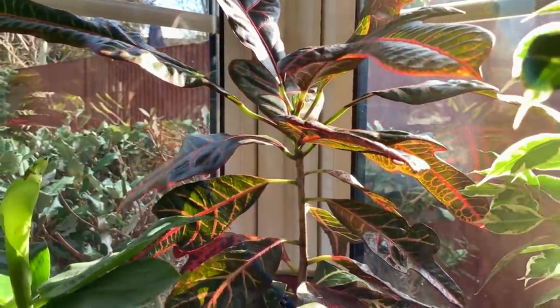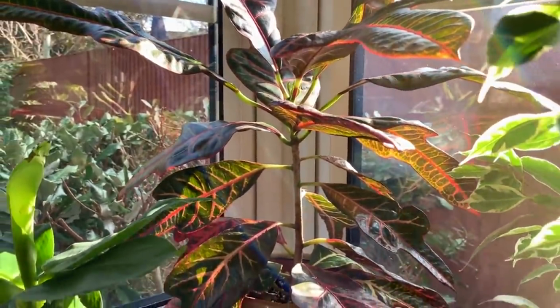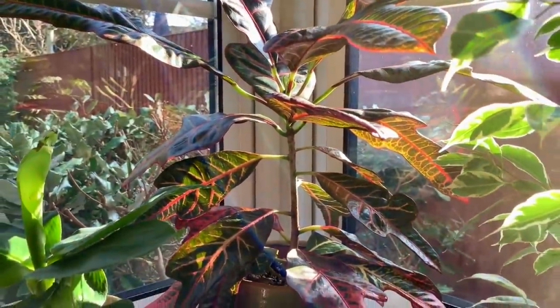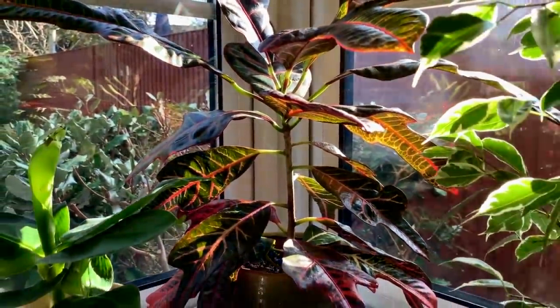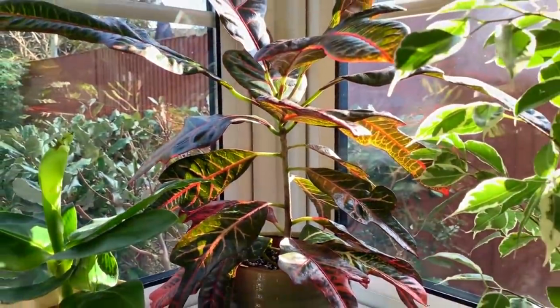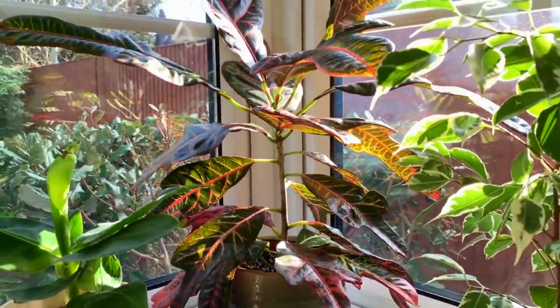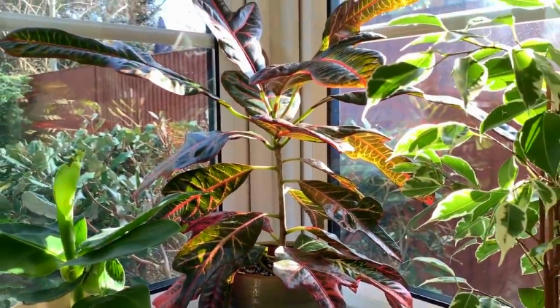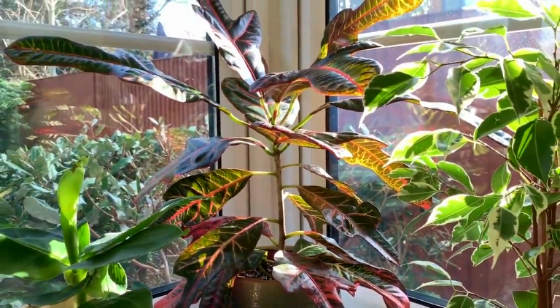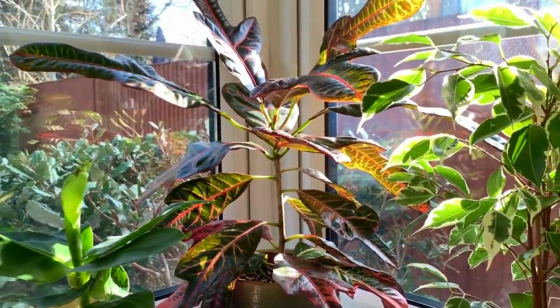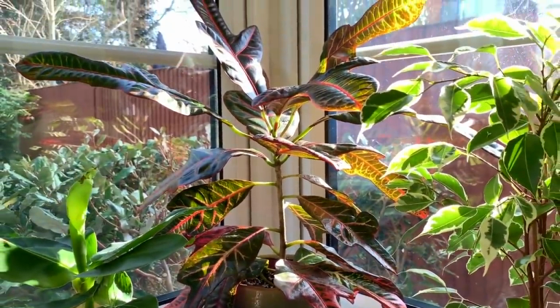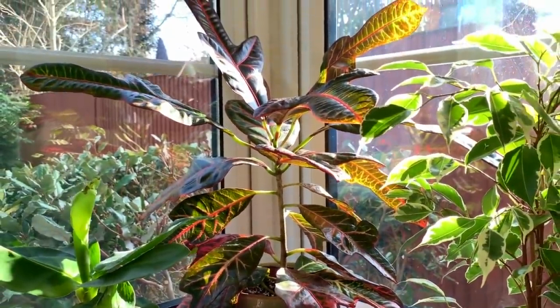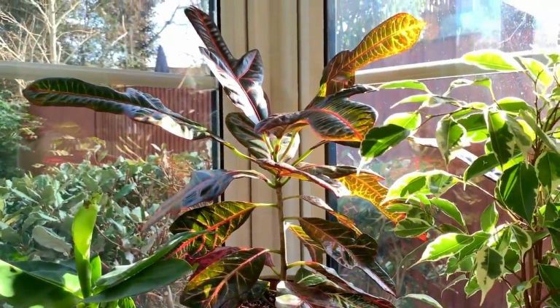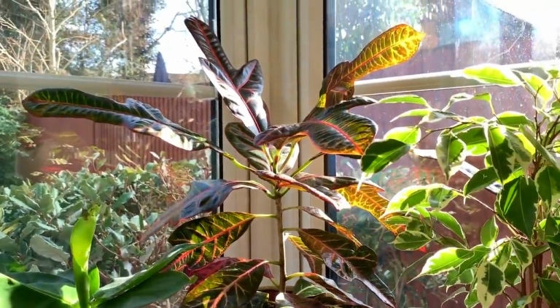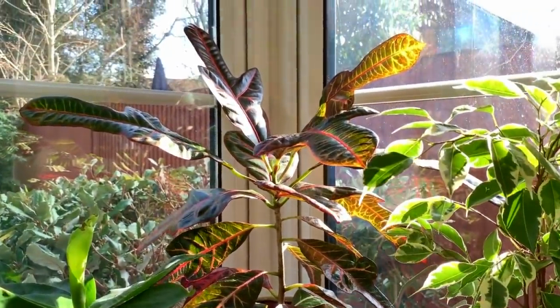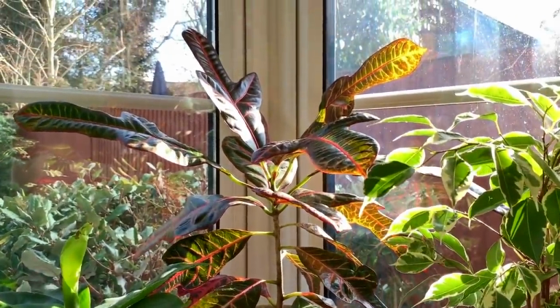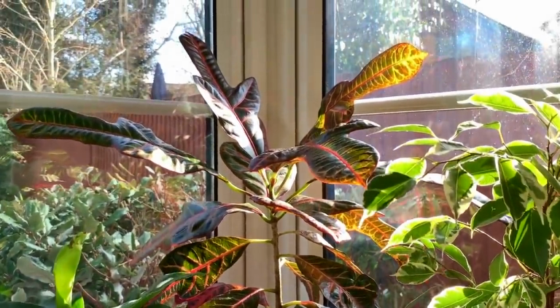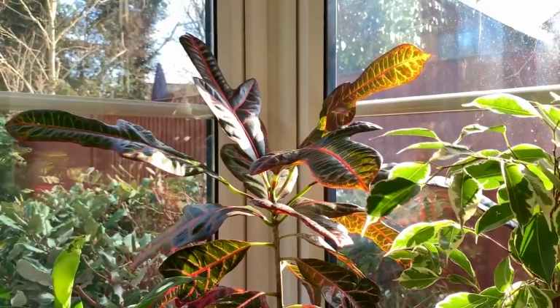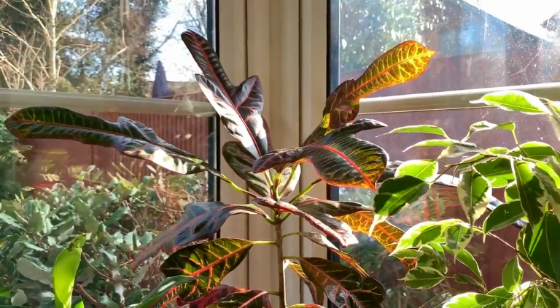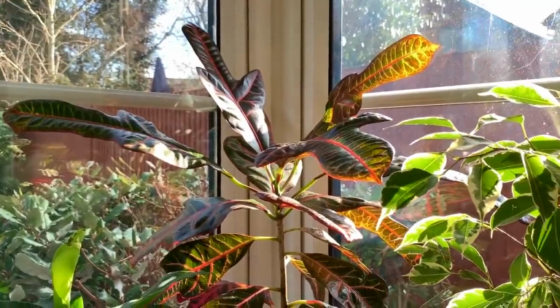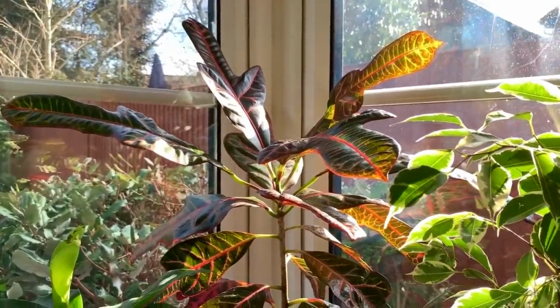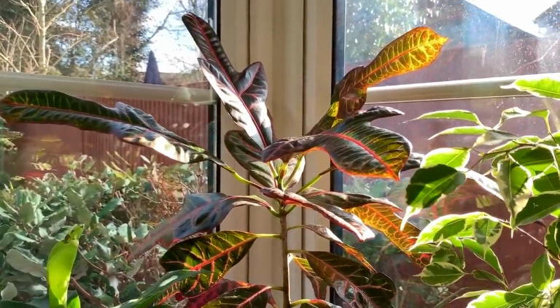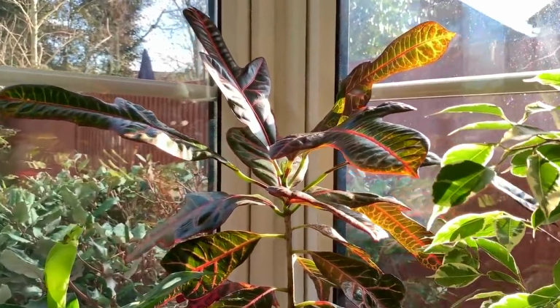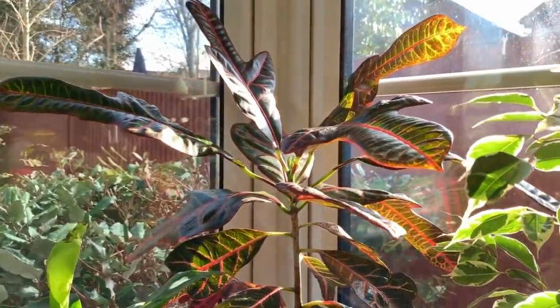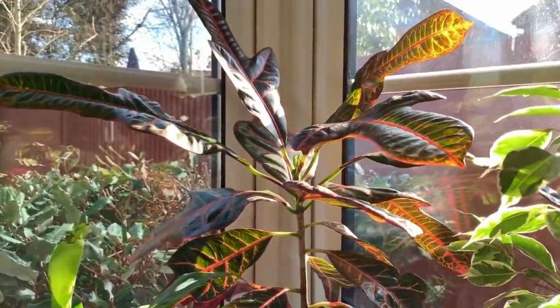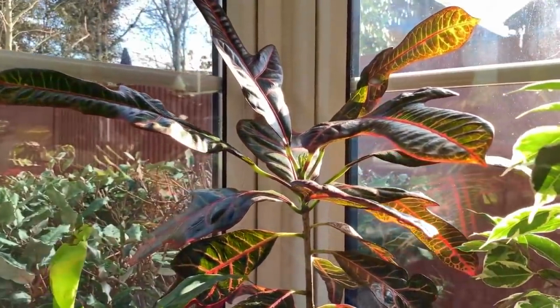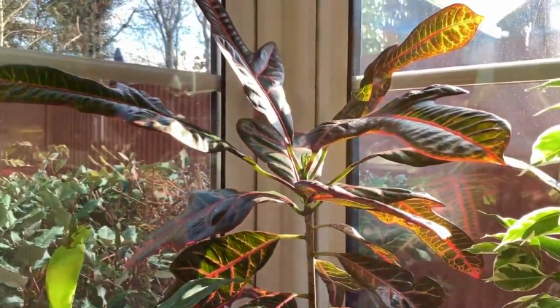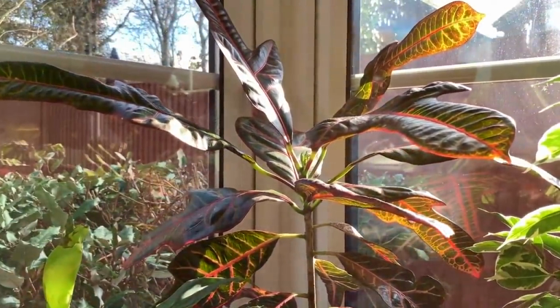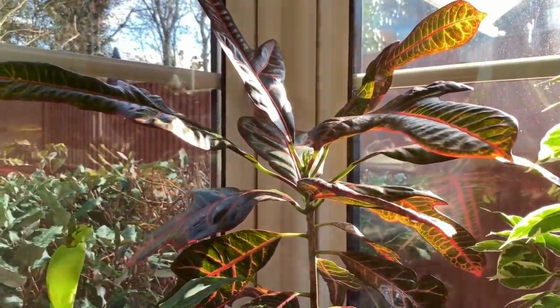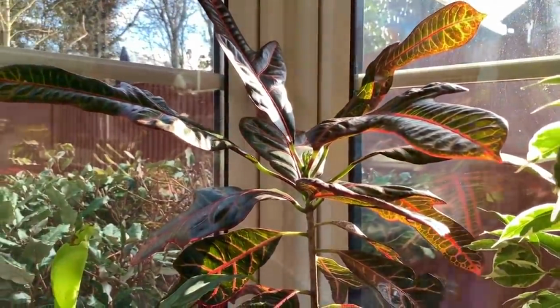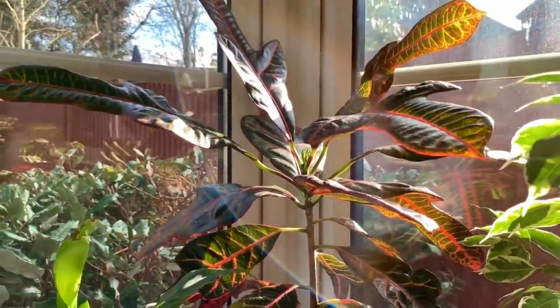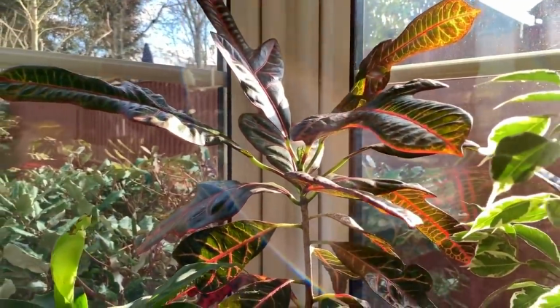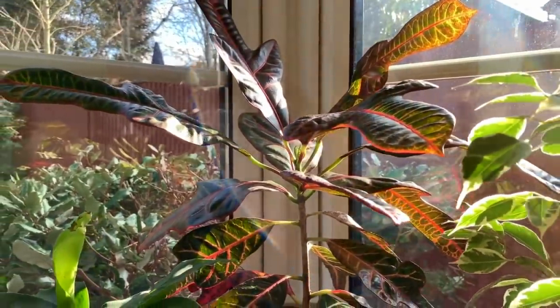It seems really happy here and it's never dropped any leaves, which I'm quite surprised about because I know they can be a bit fussy.